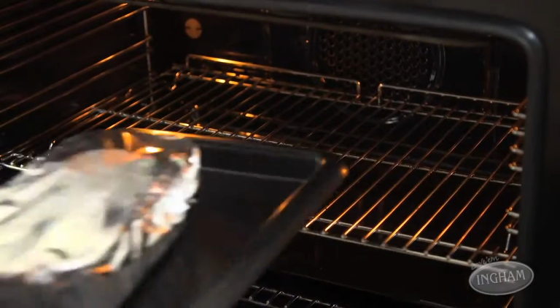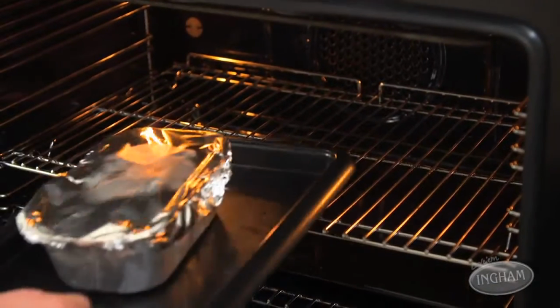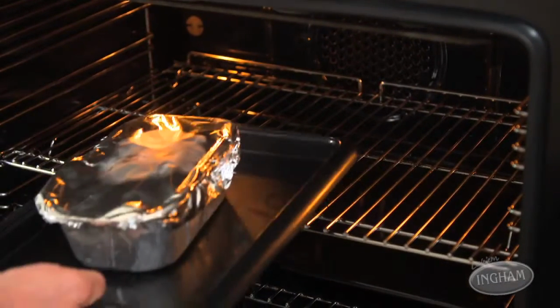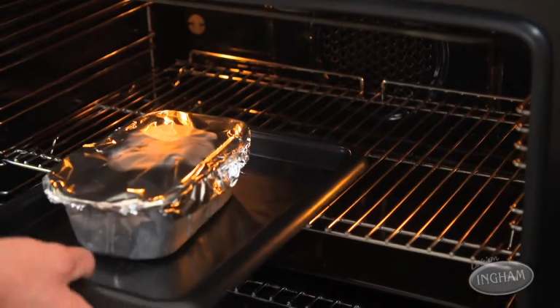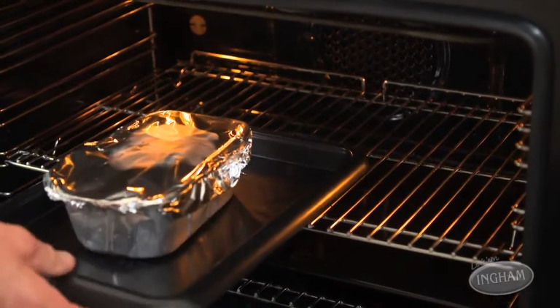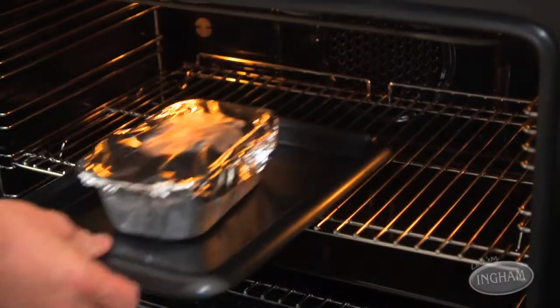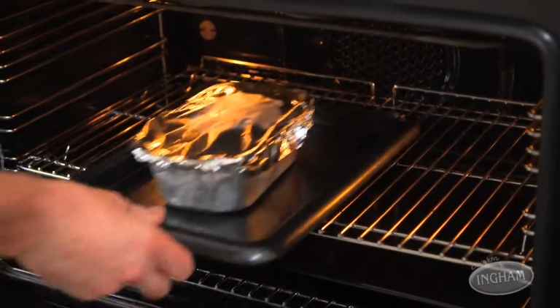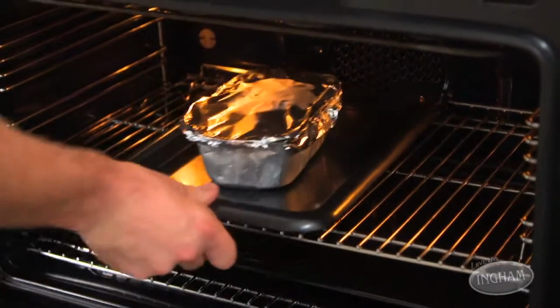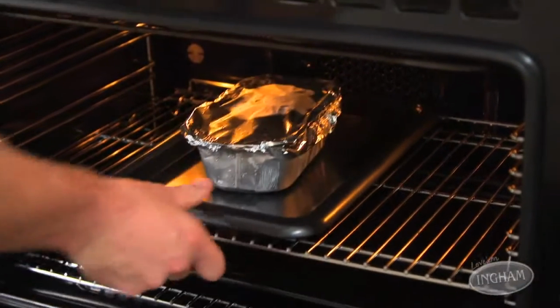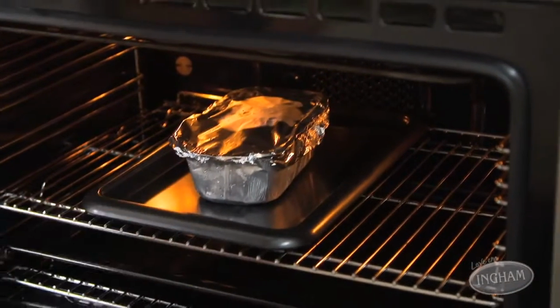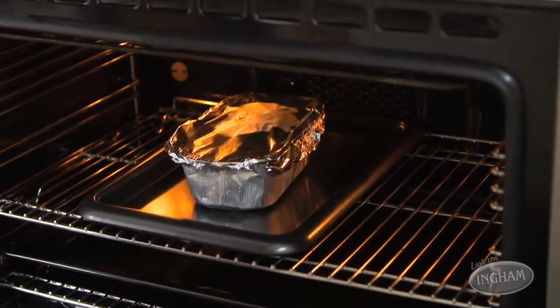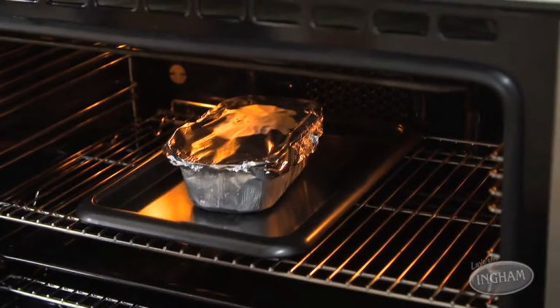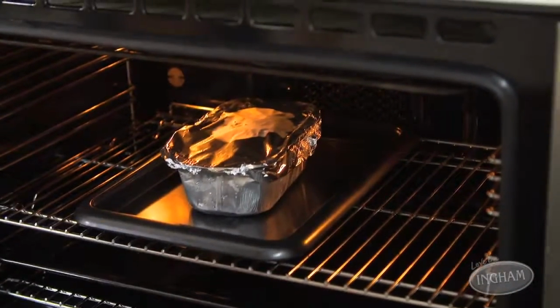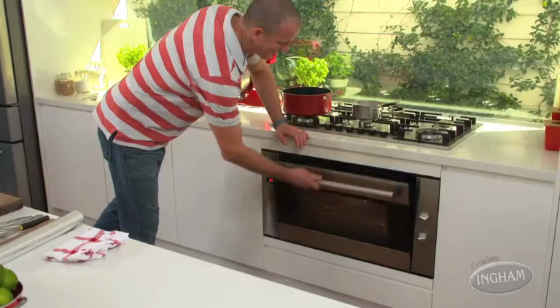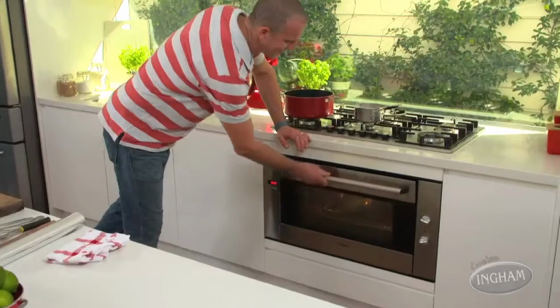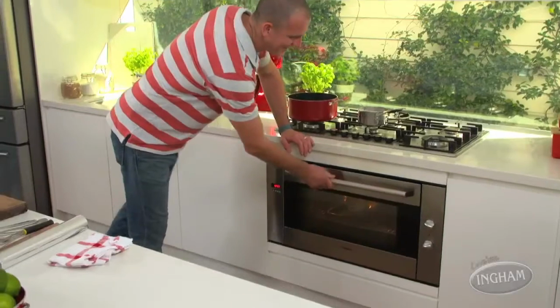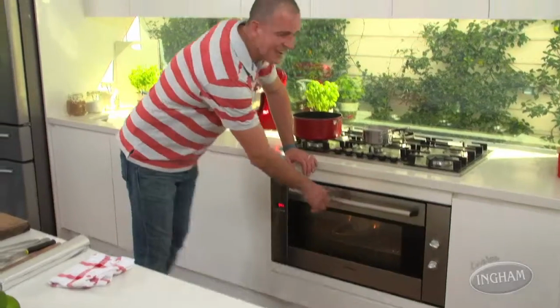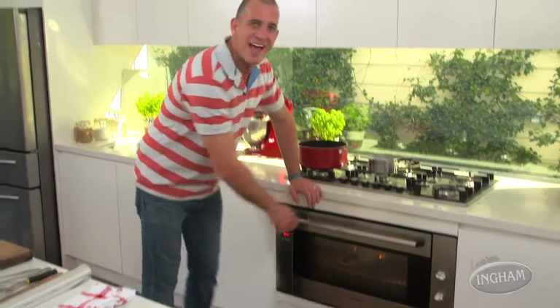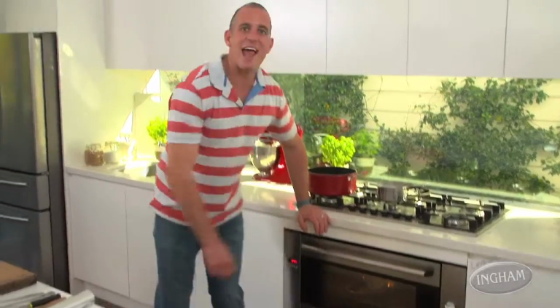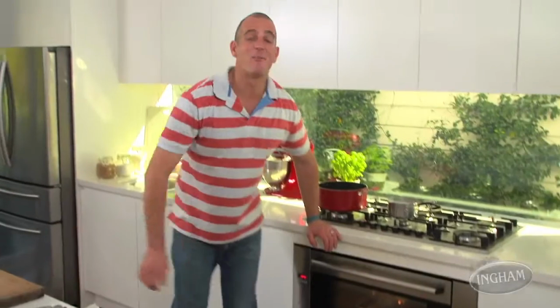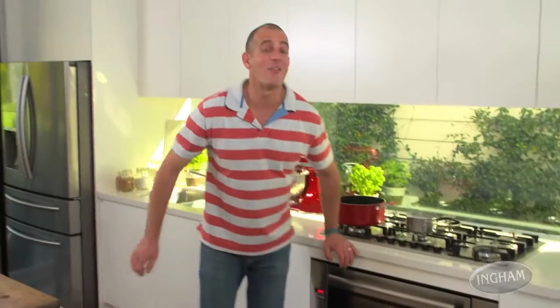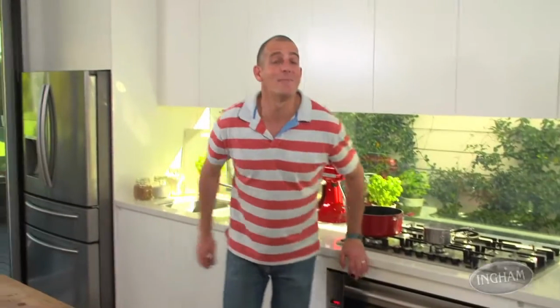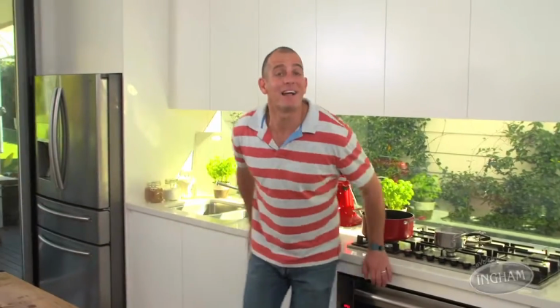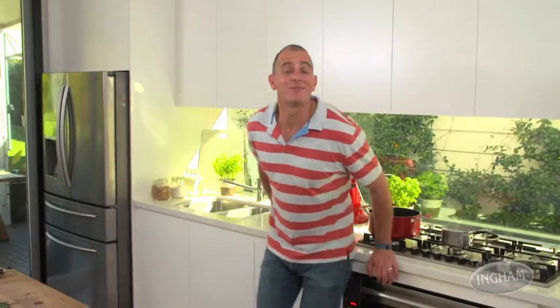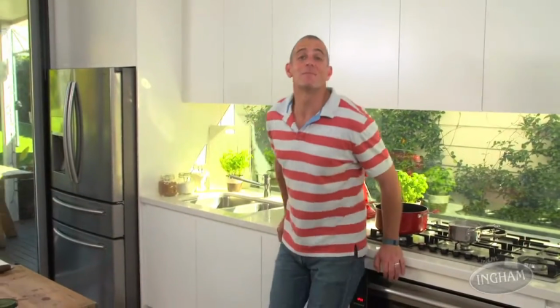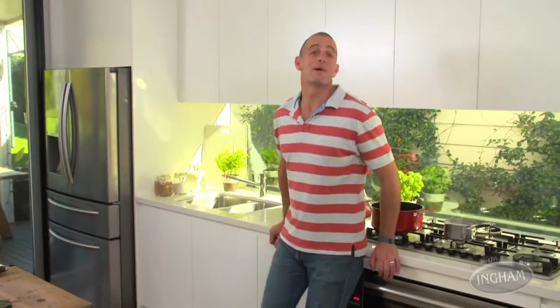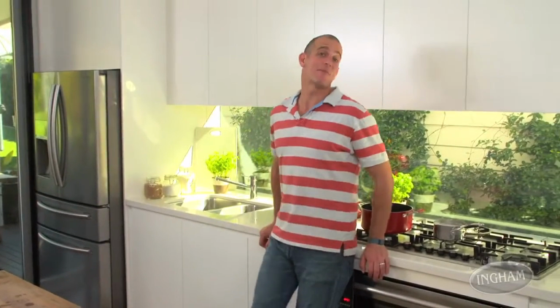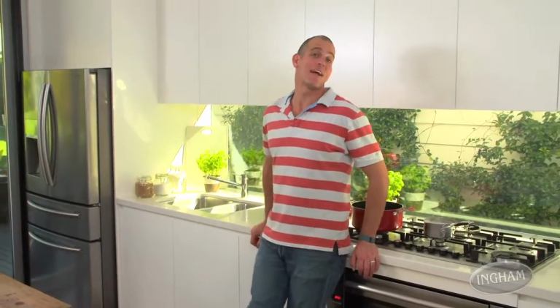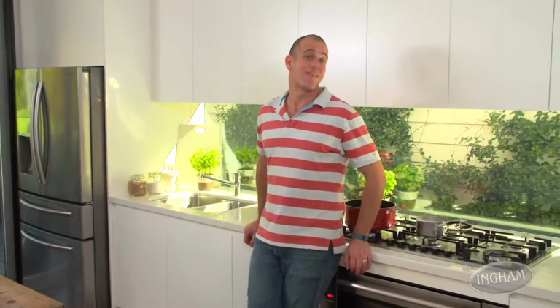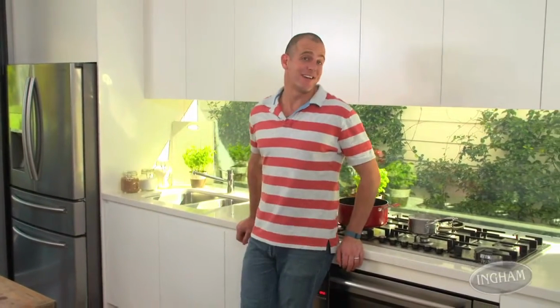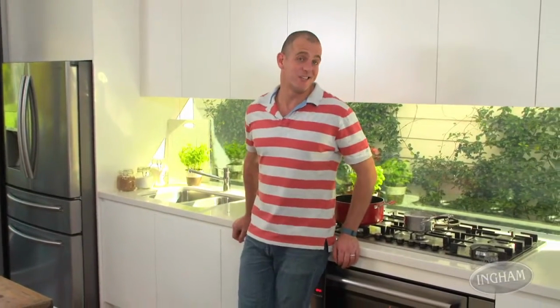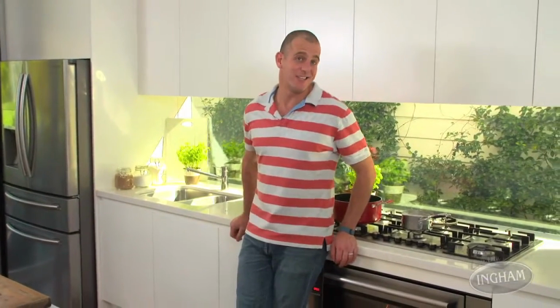You start off giving it 50 minutes. And while that bakes, we can prep the macaroni and cheese.